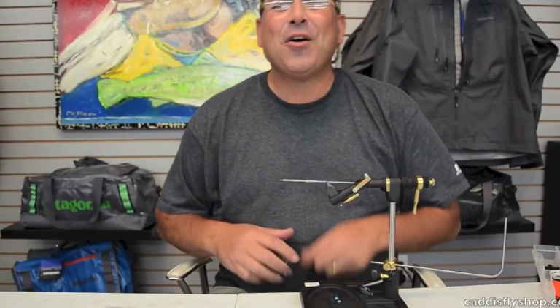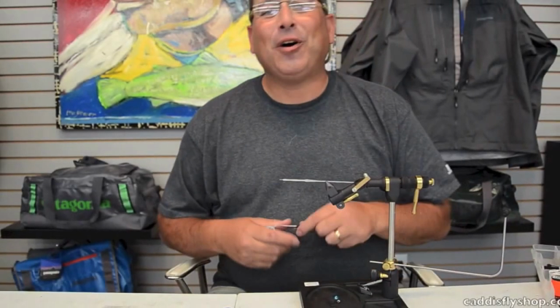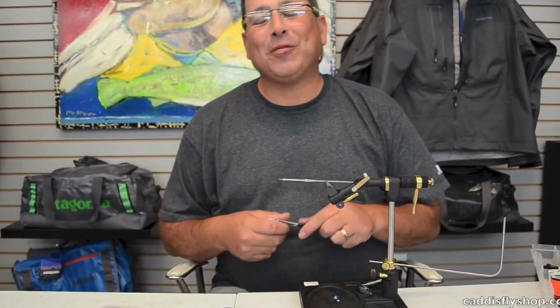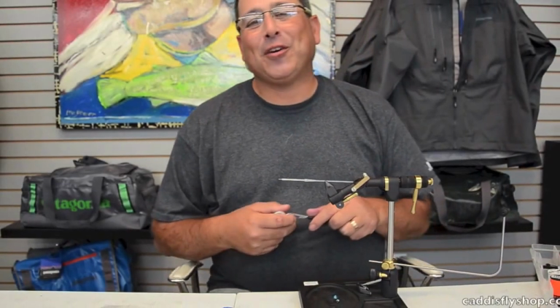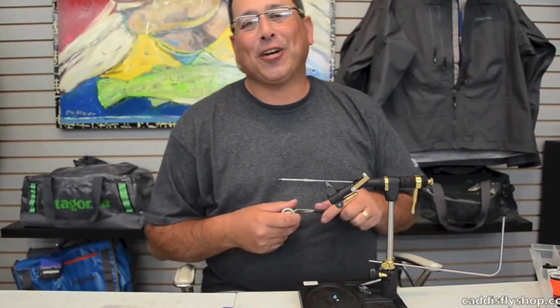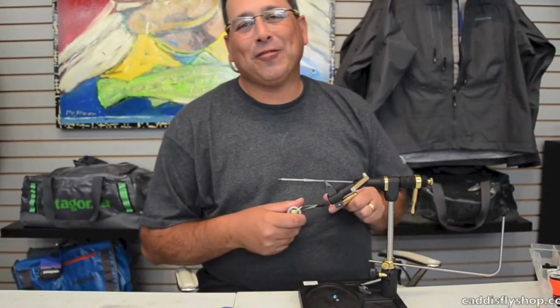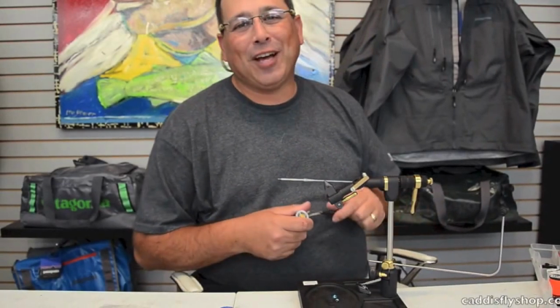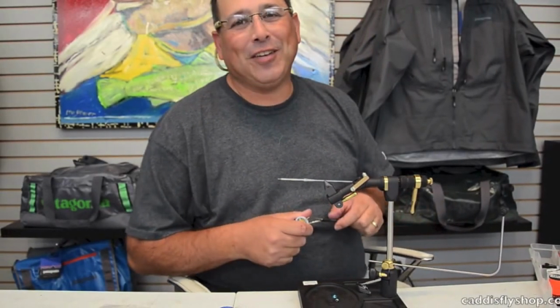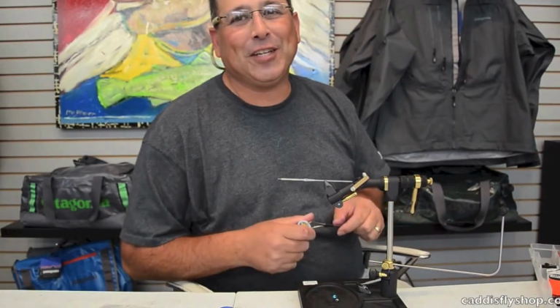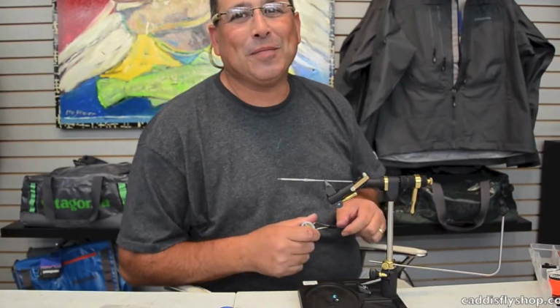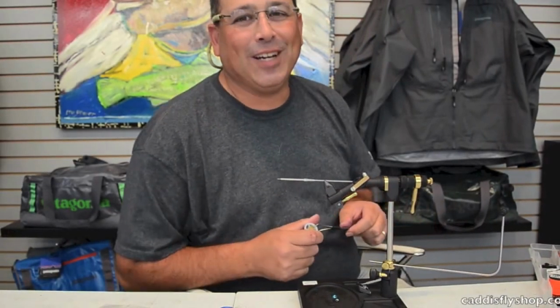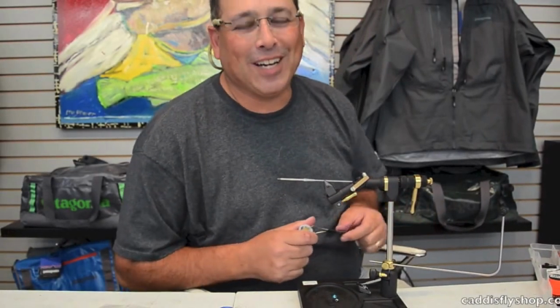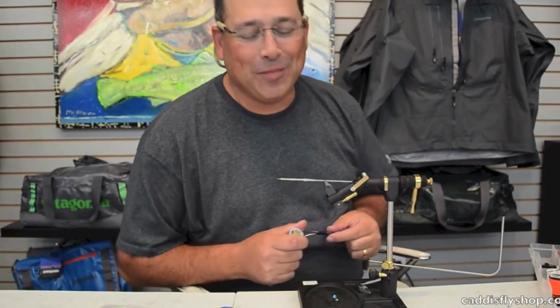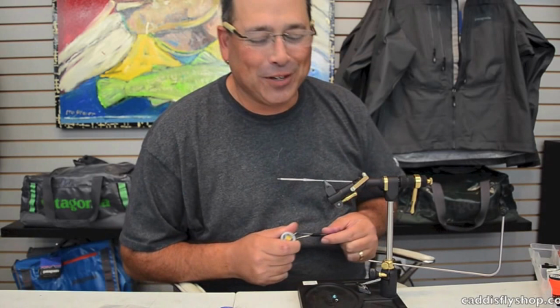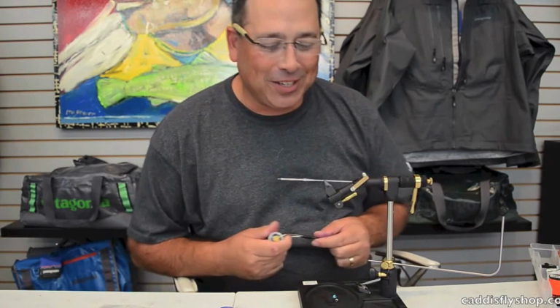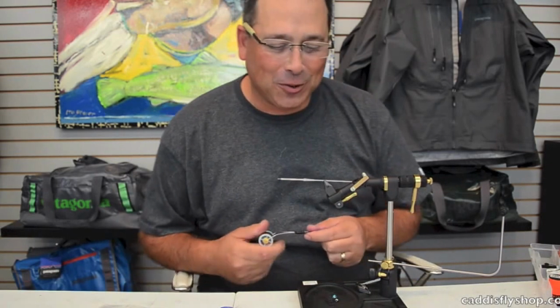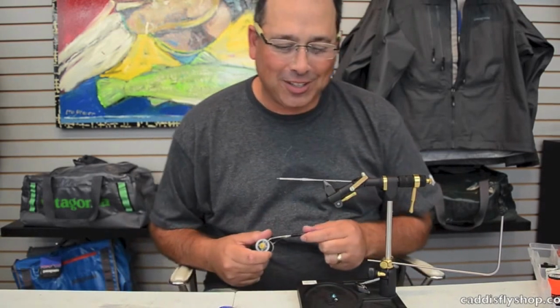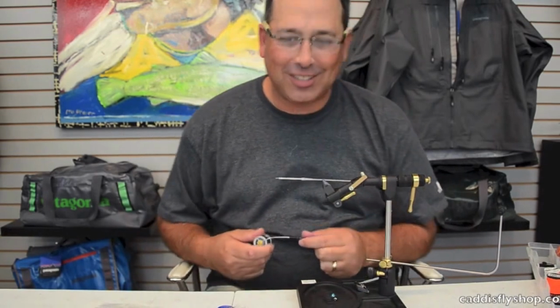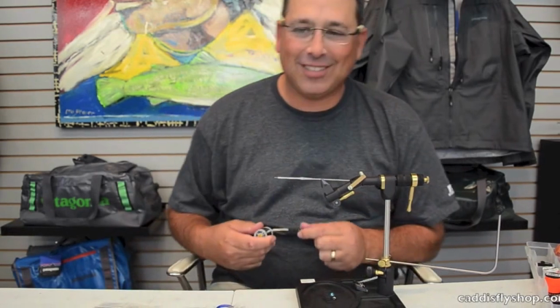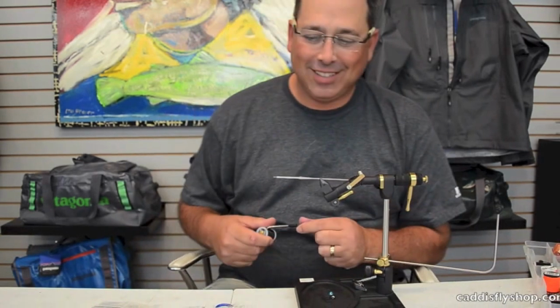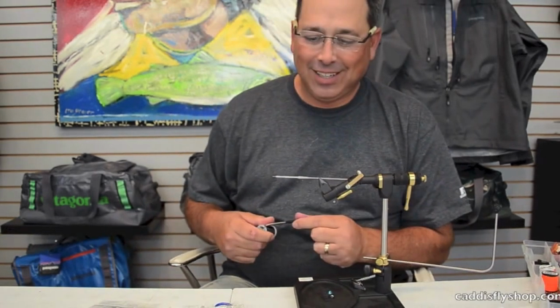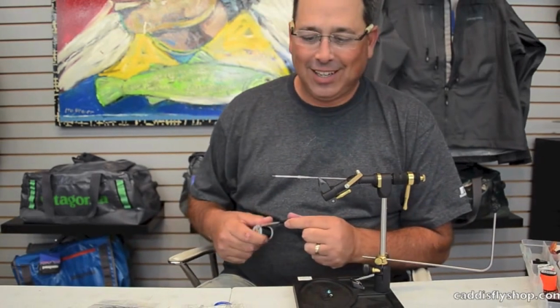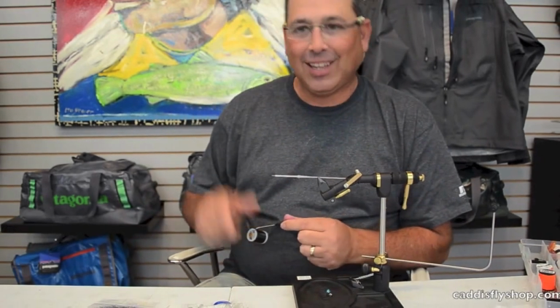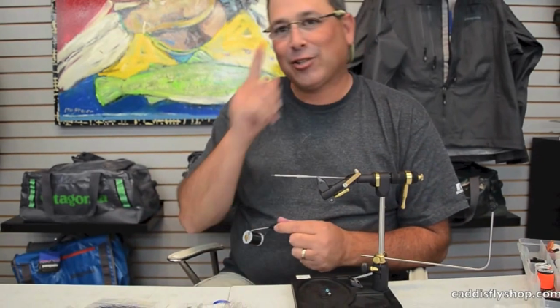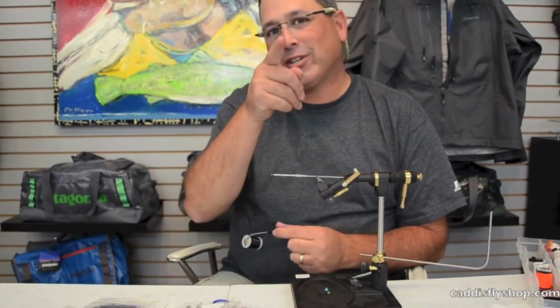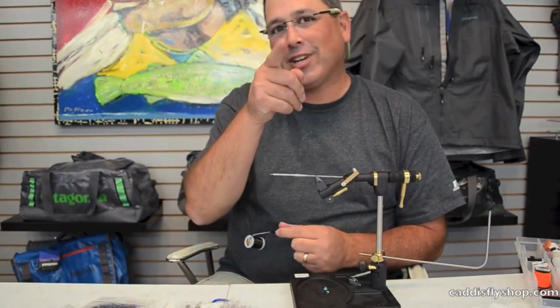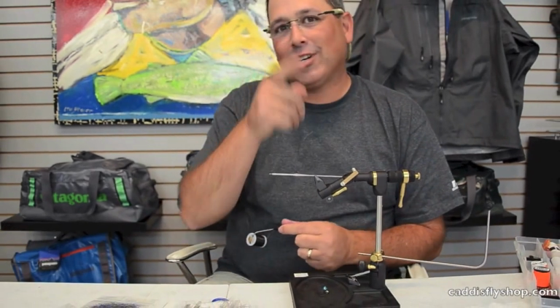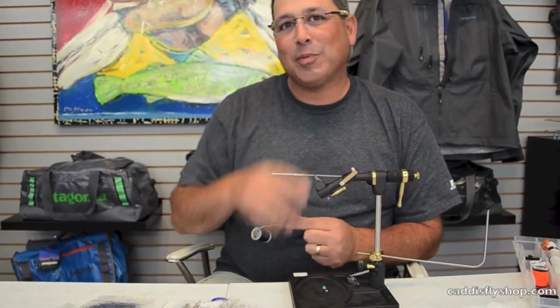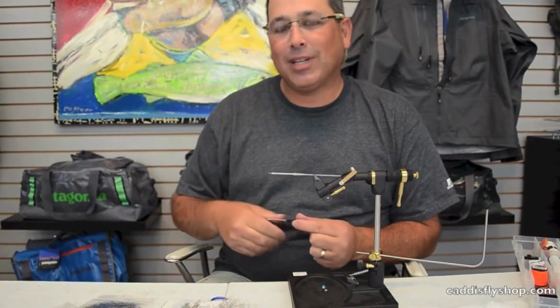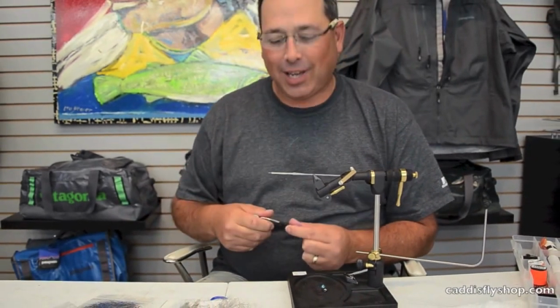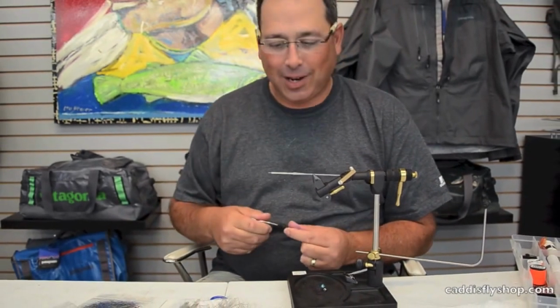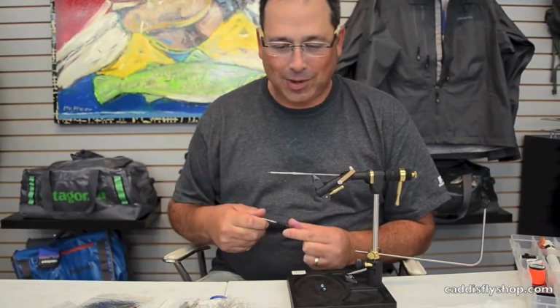Welcome to the Oregon Fly Fishing Blog. I'm Tony Torrance and that's Chris Daughters behind the camera.